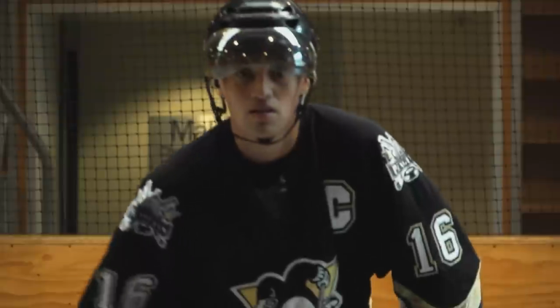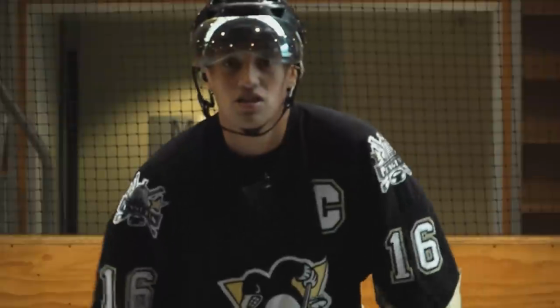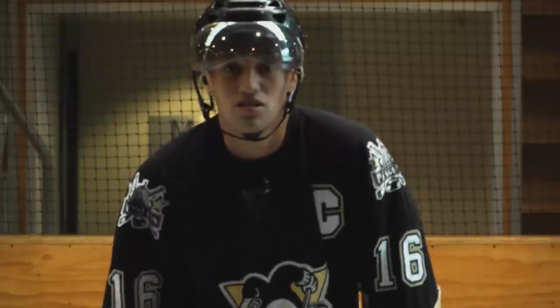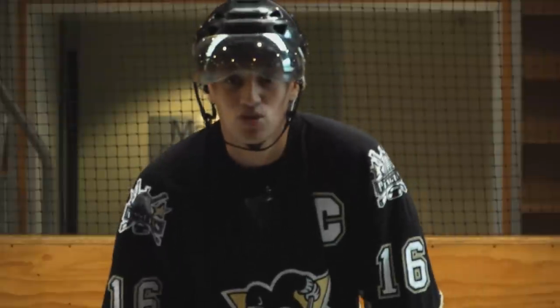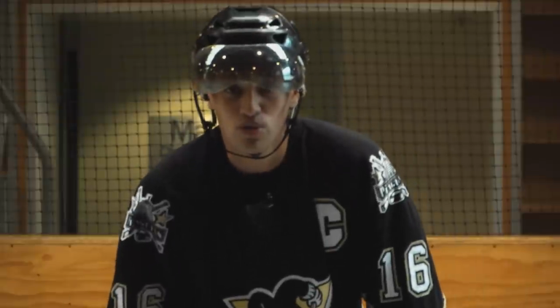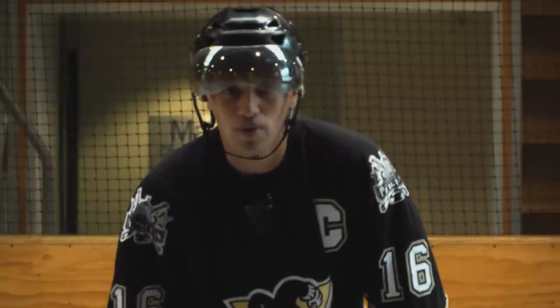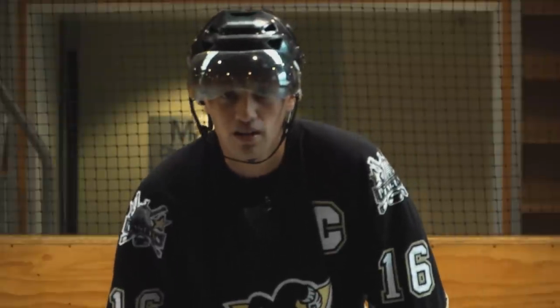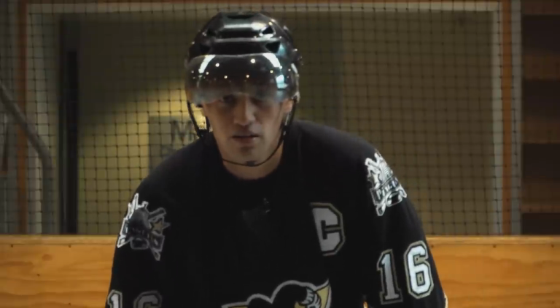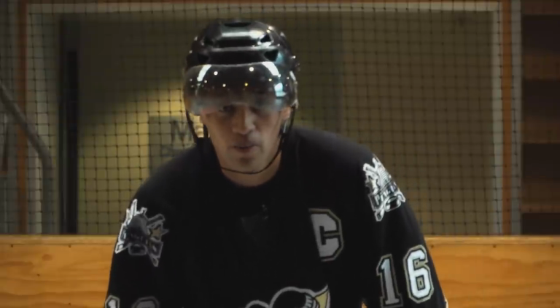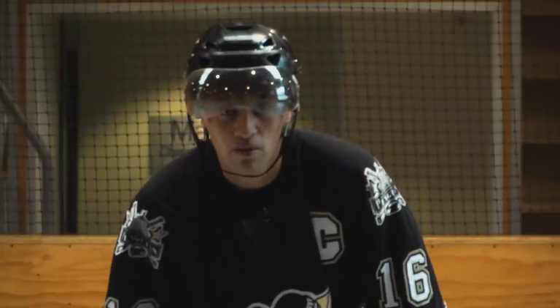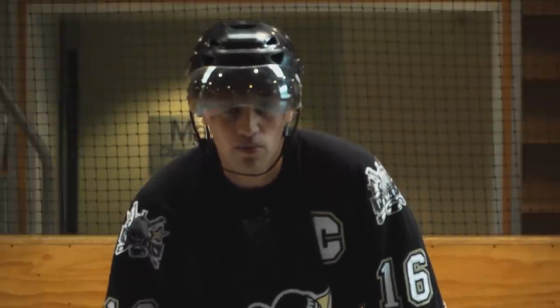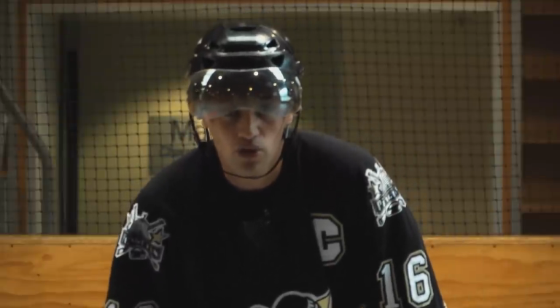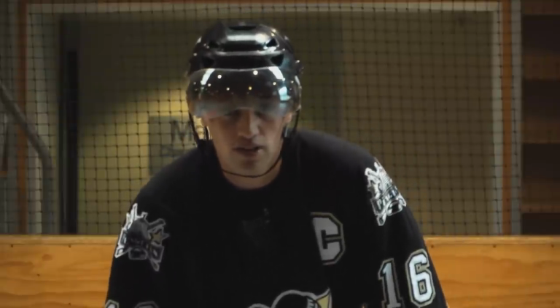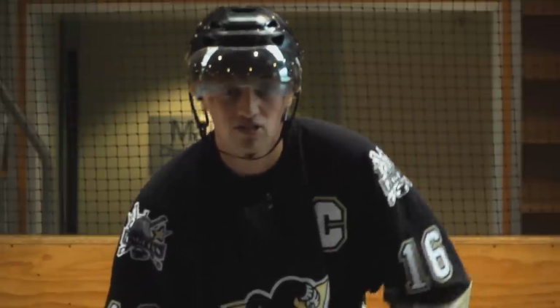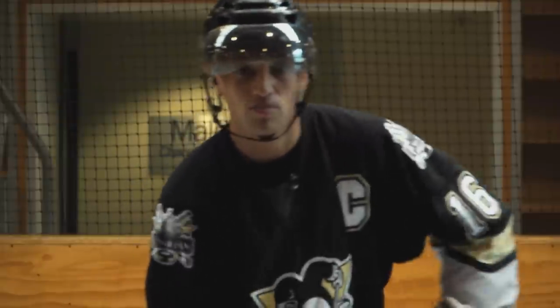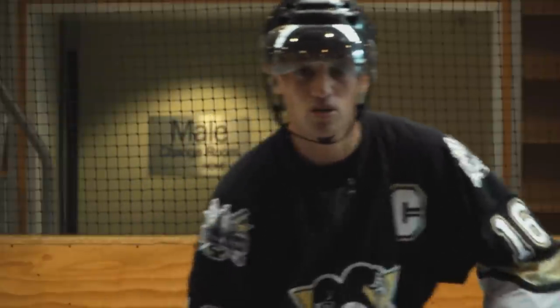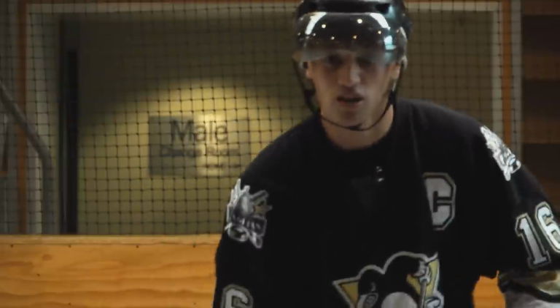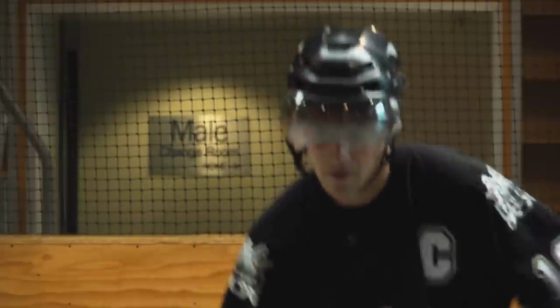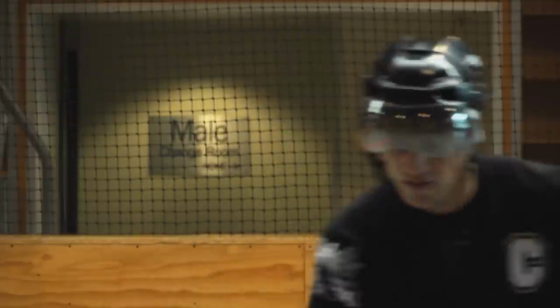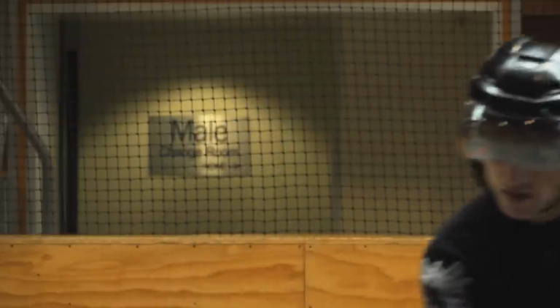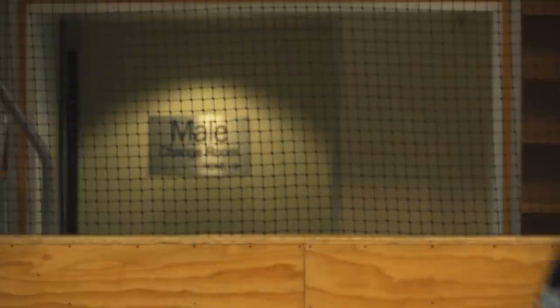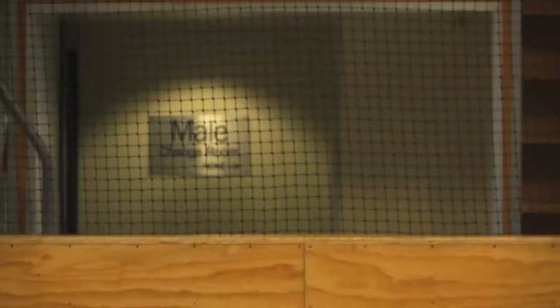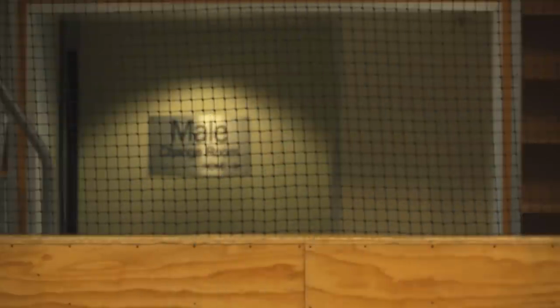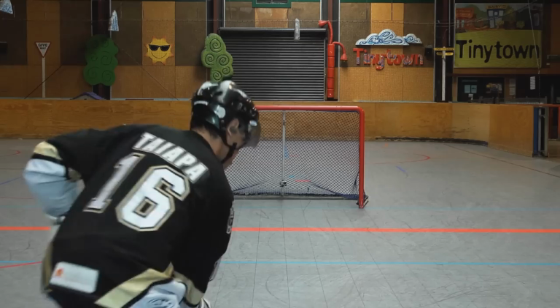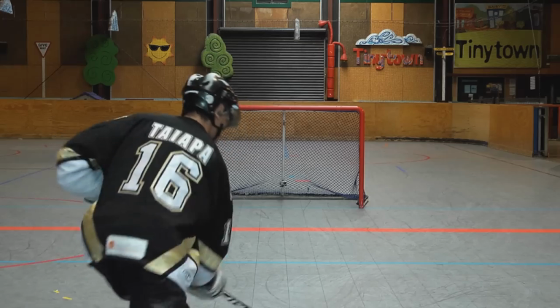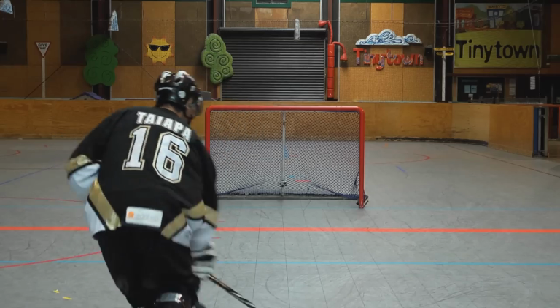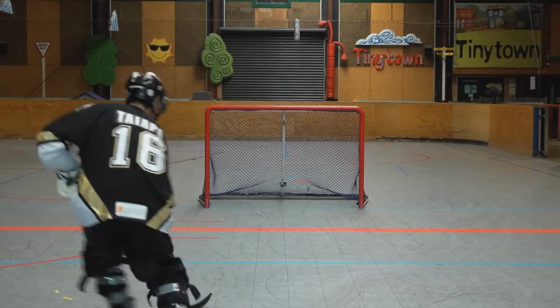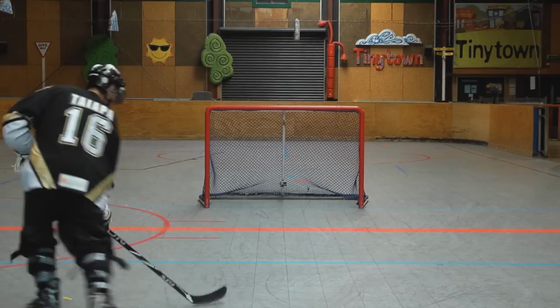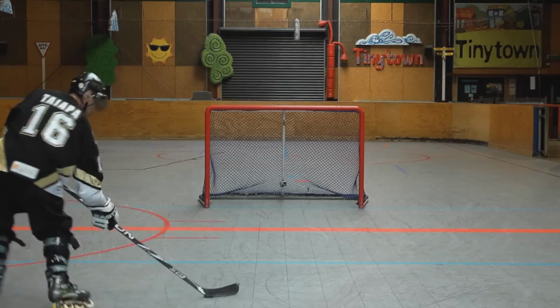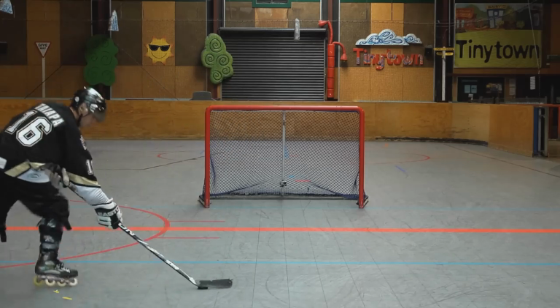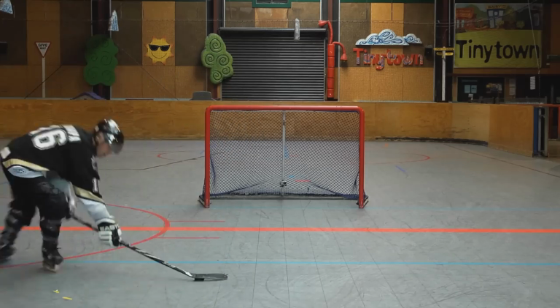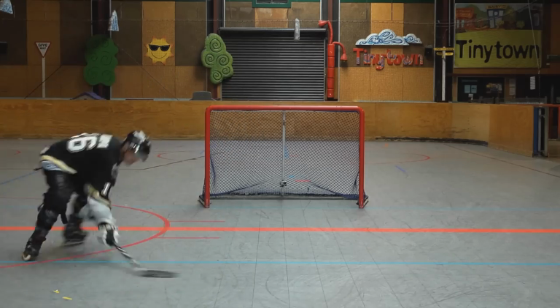It takes time to improve your puck handling, but the more you practice, the better you'll get. With a bit of practice, you can do some tricks like these.